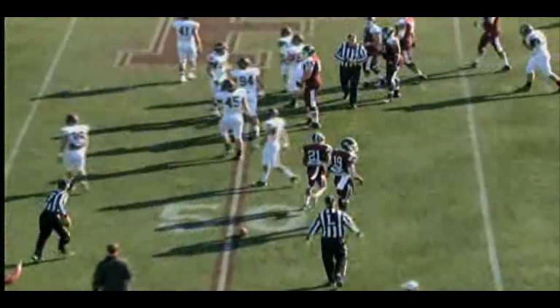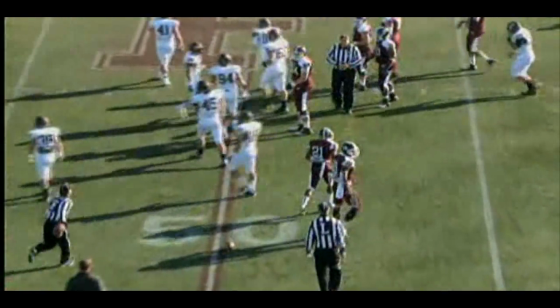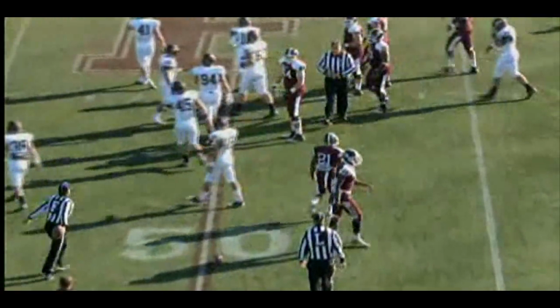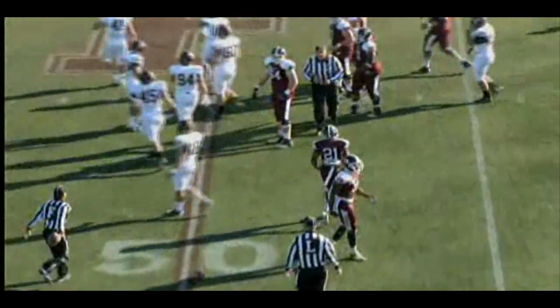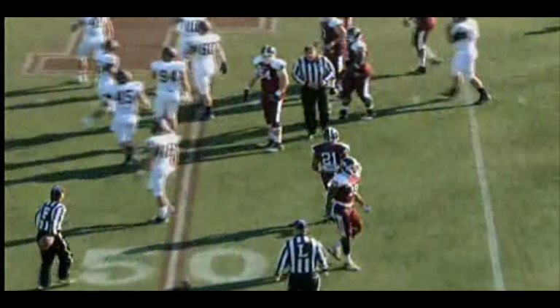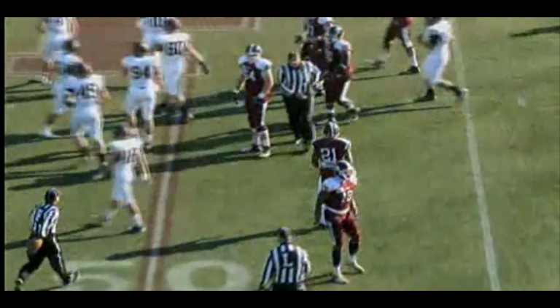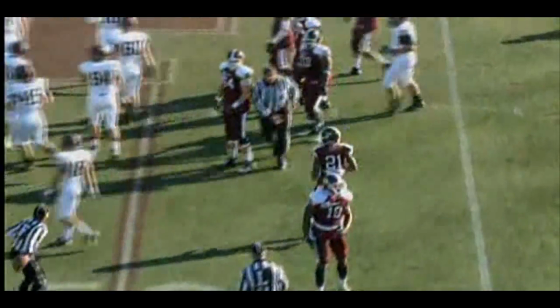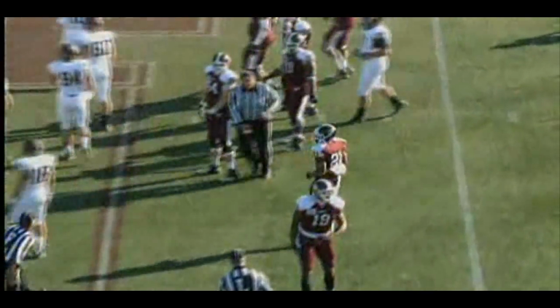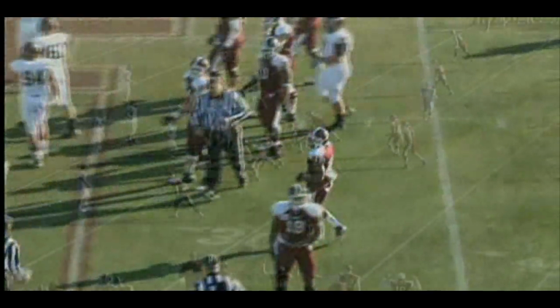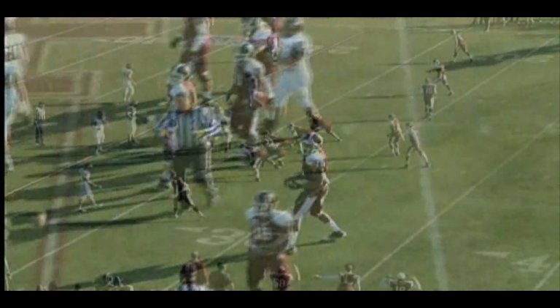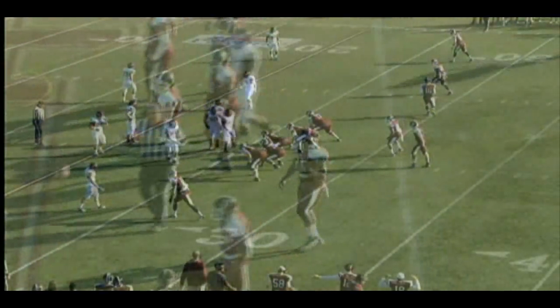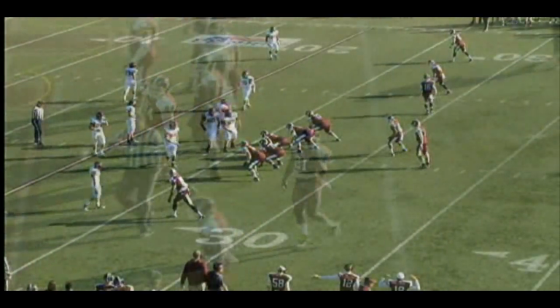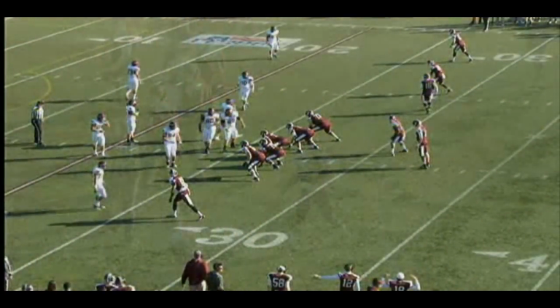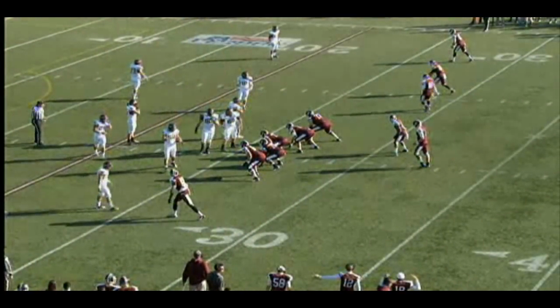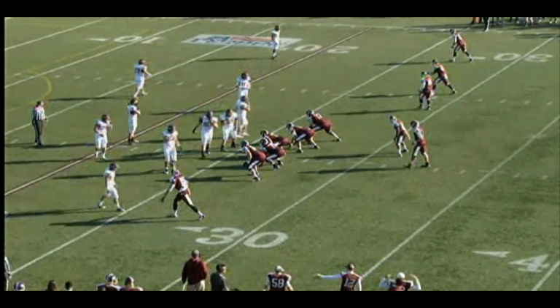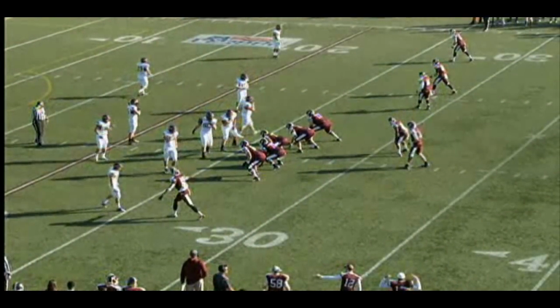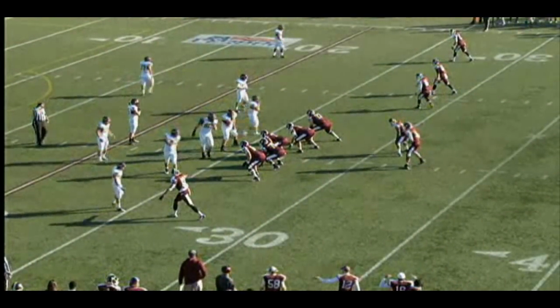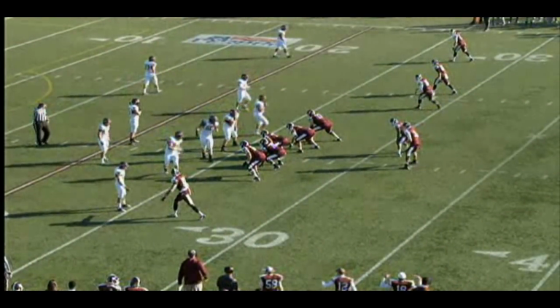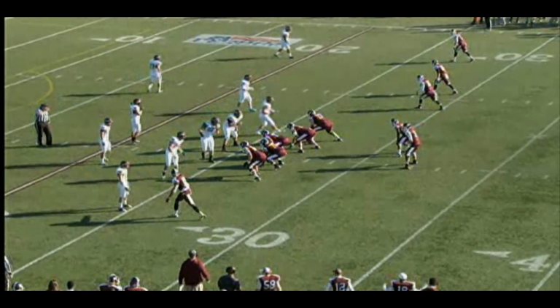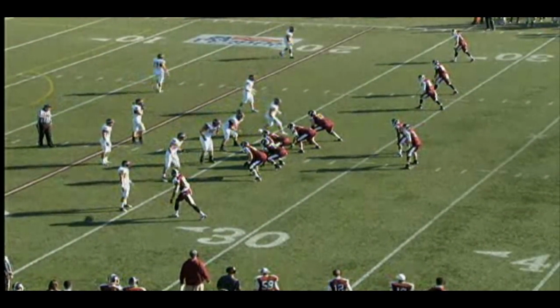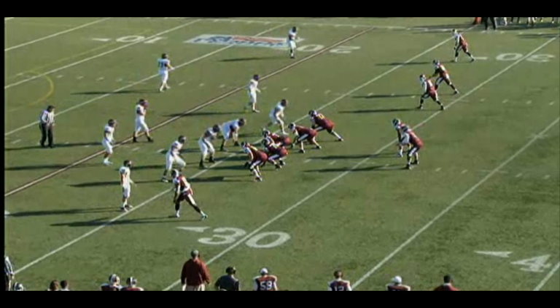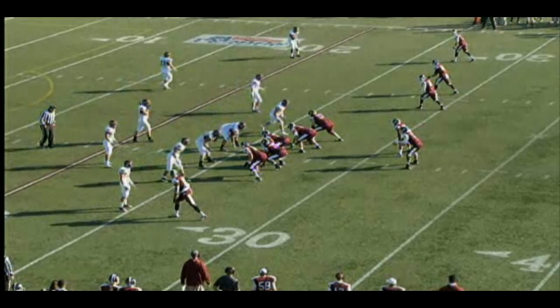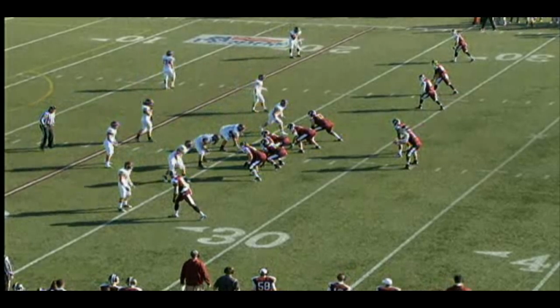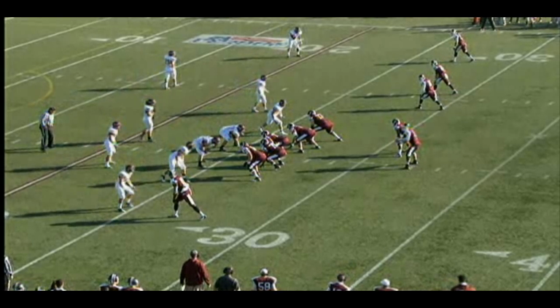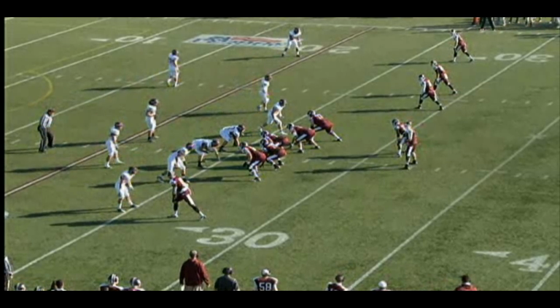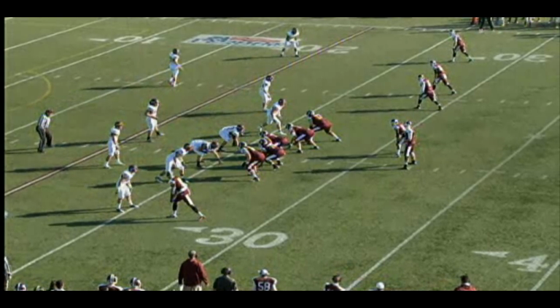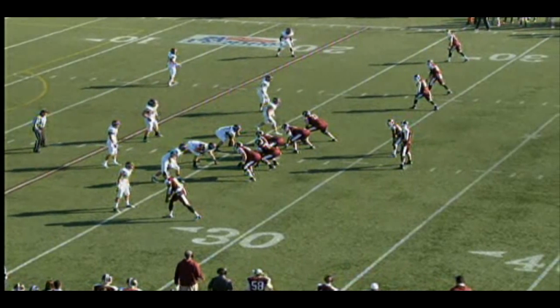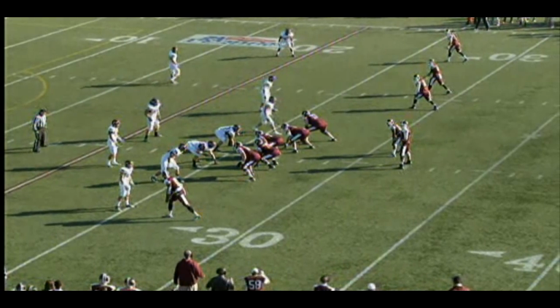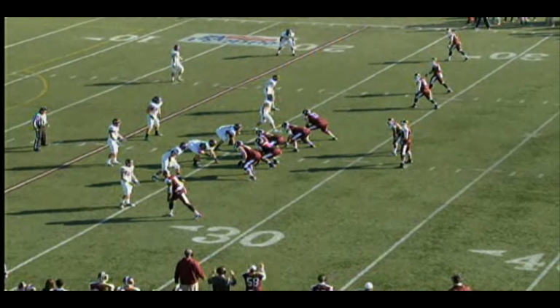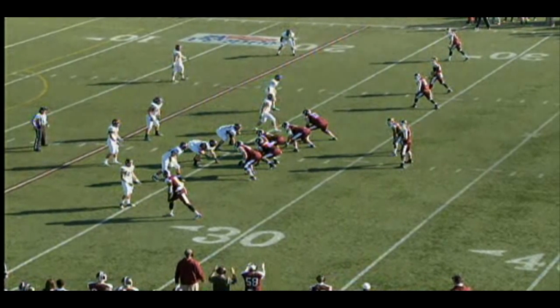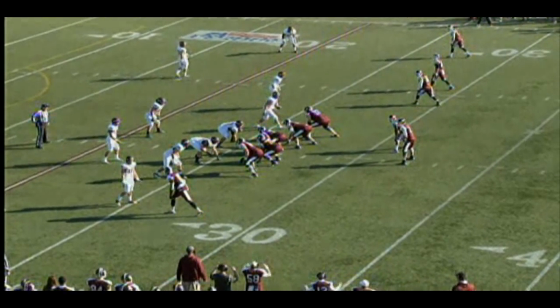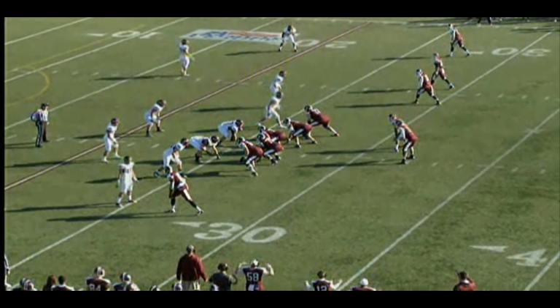That's Tyler Butler on the stop. Third down and one for Fordham from the Colgate 26-yard line.